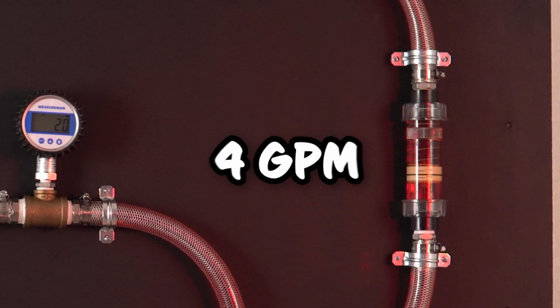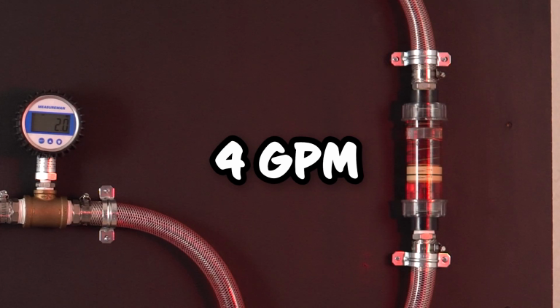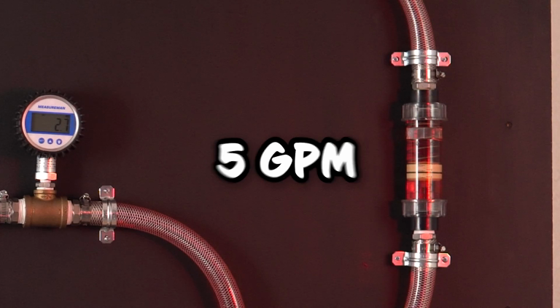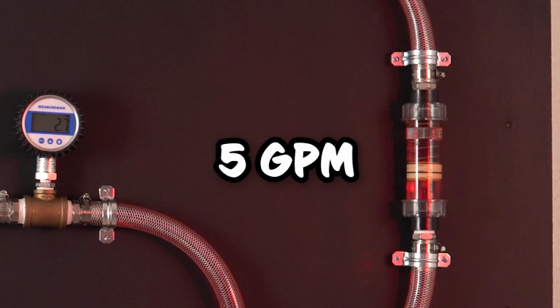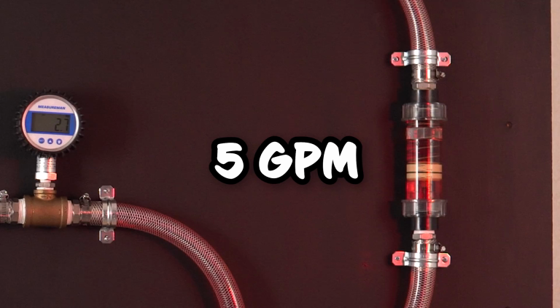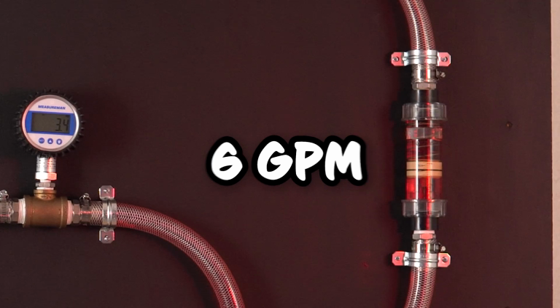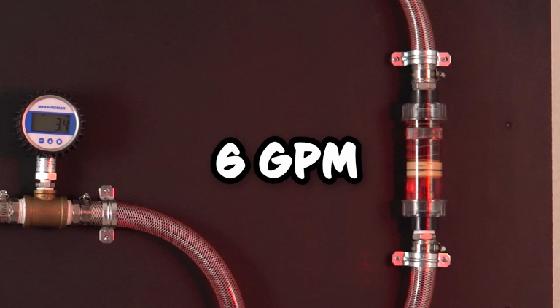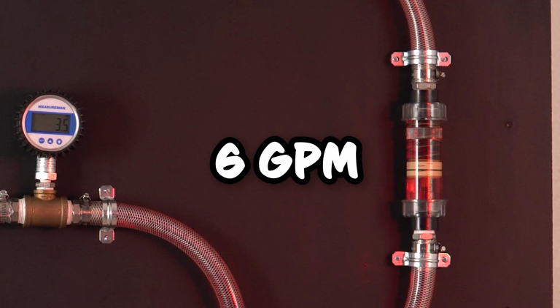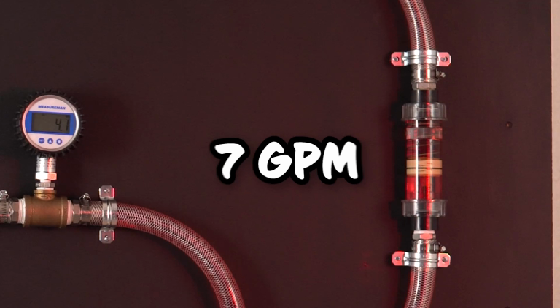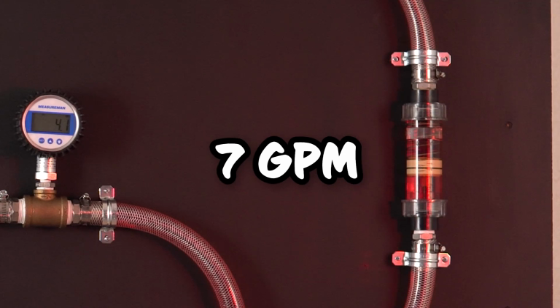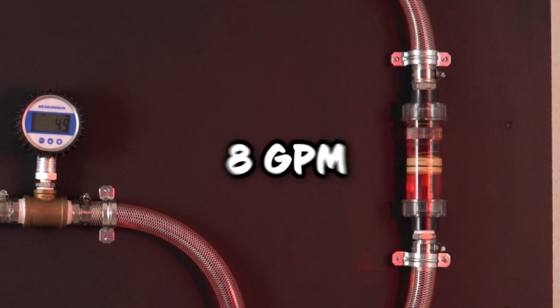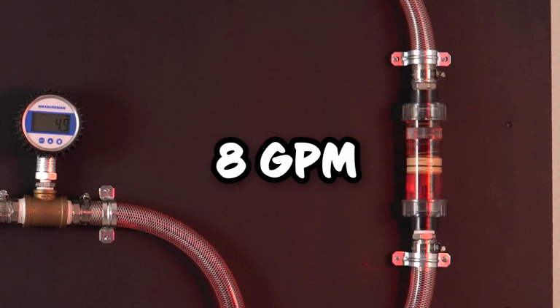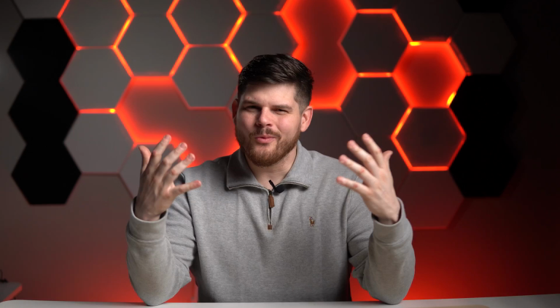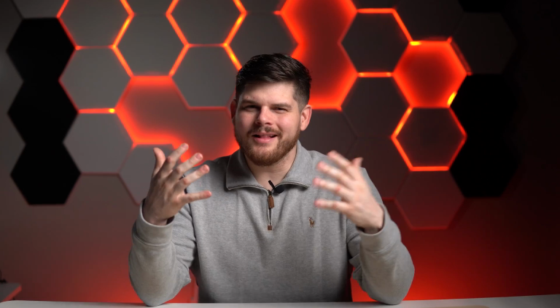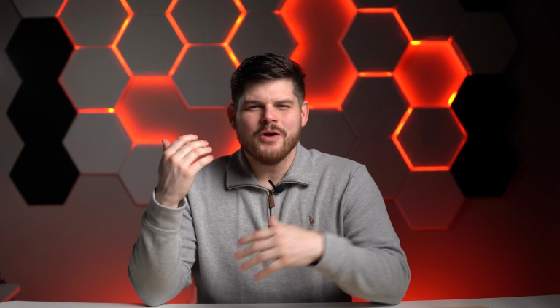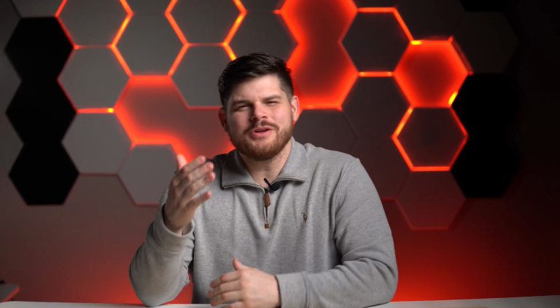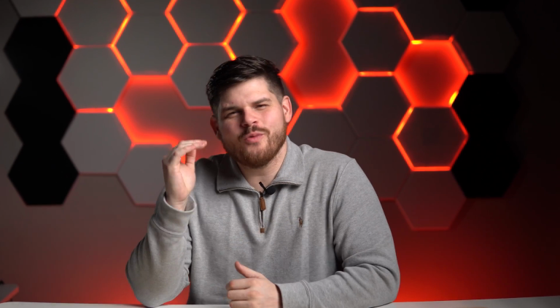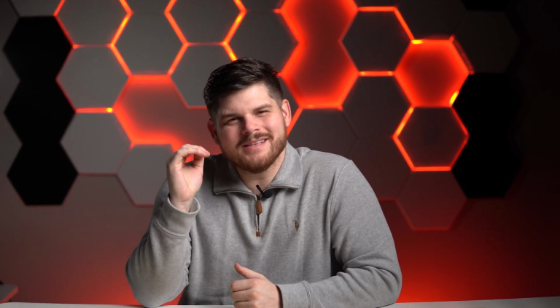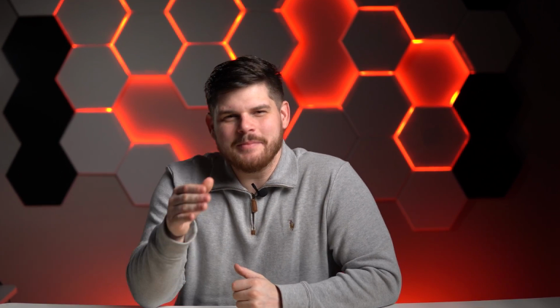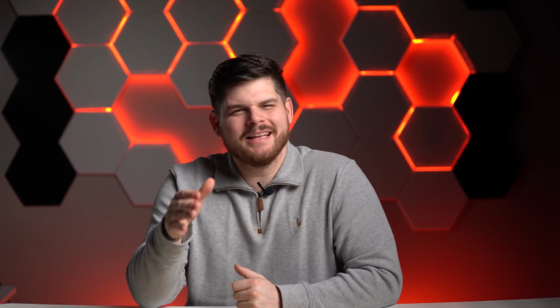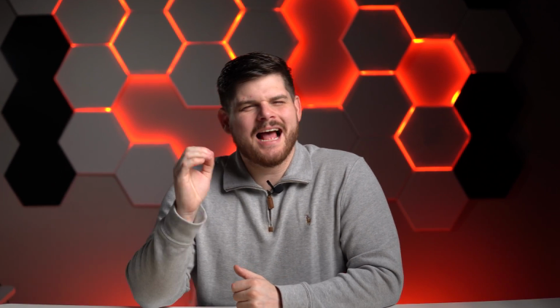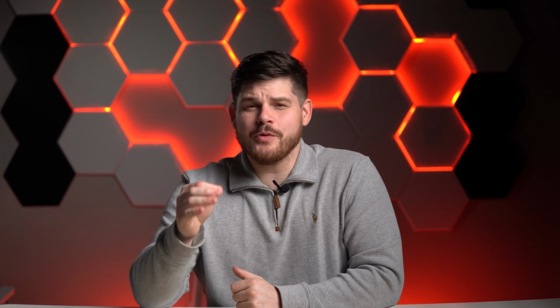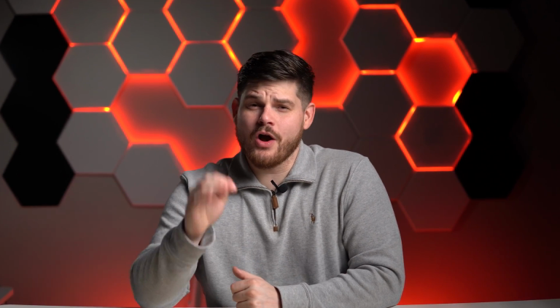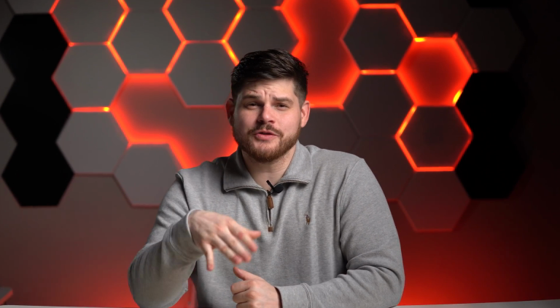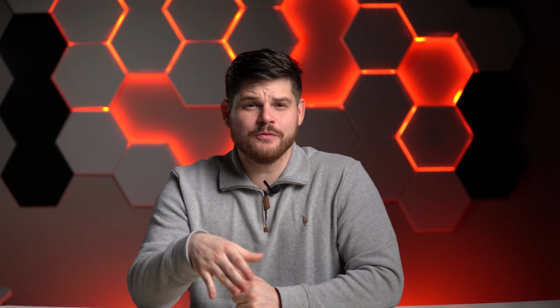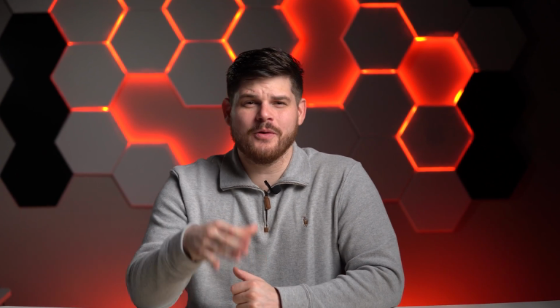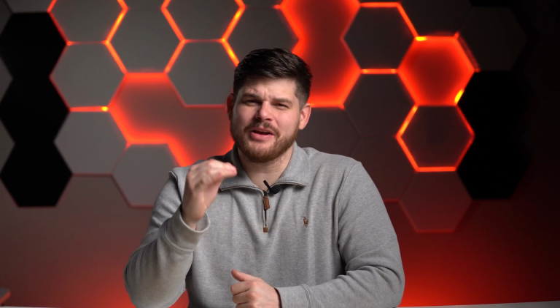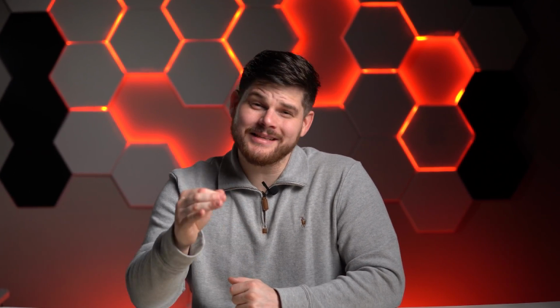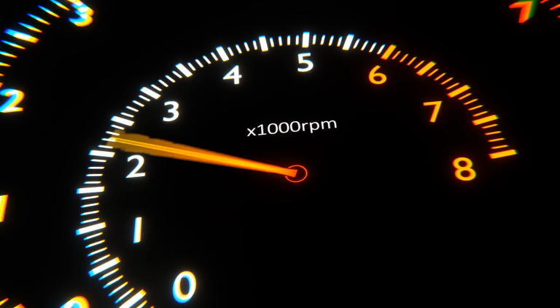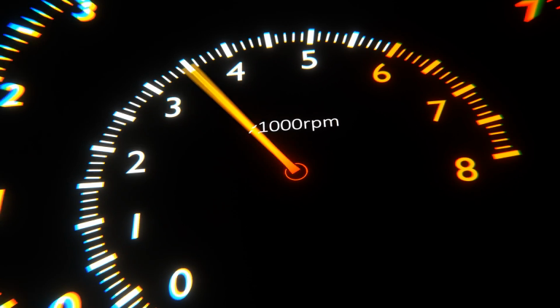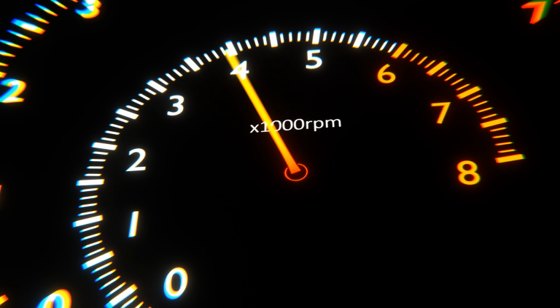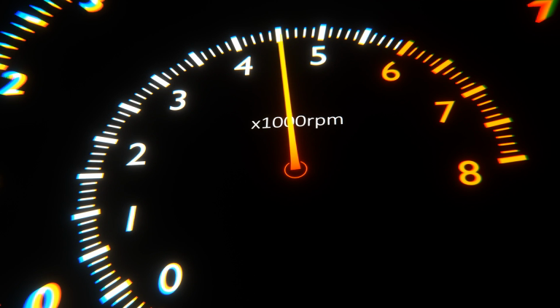Why do we increase the flow rate for this test? We just want to simulate how your car's oil flow increases as you accelerate.